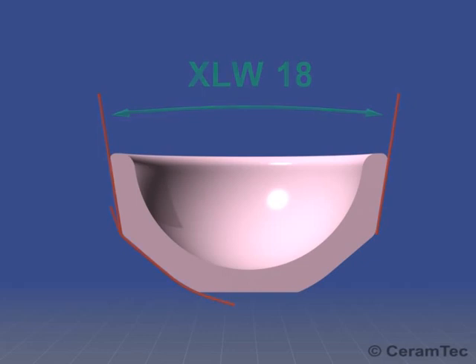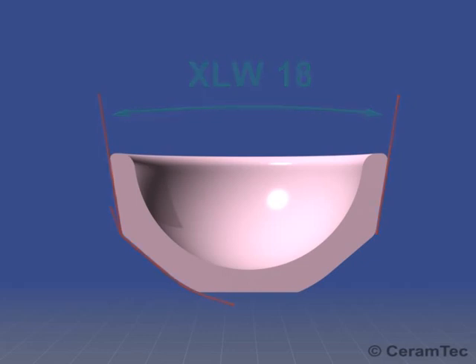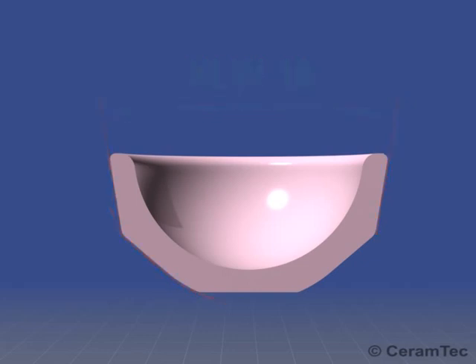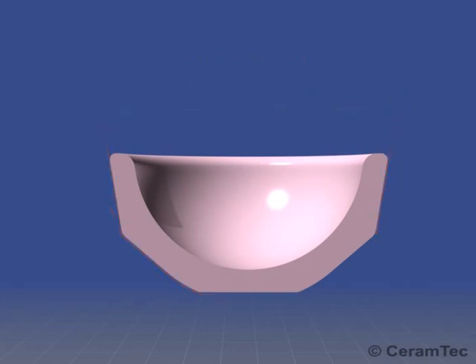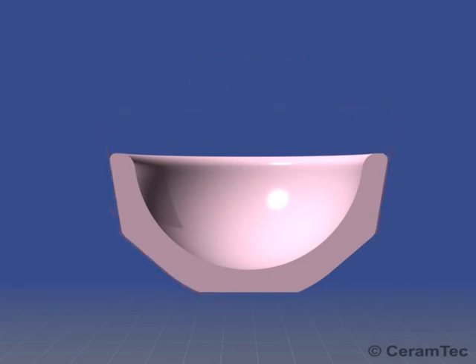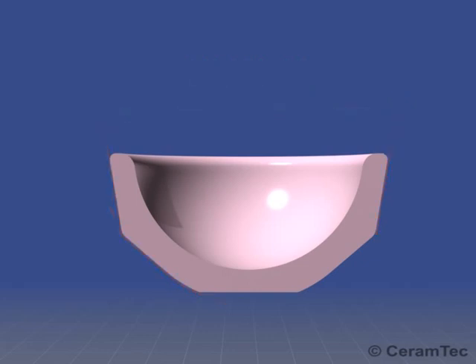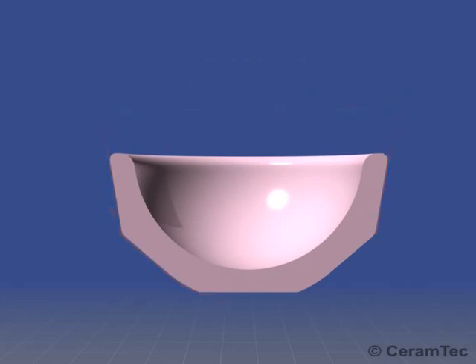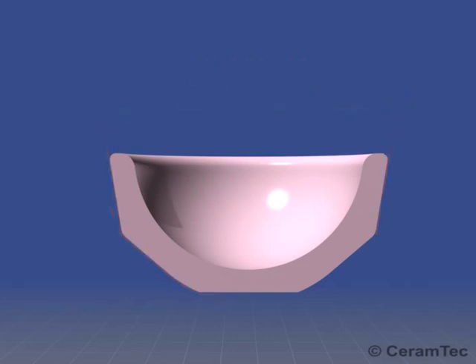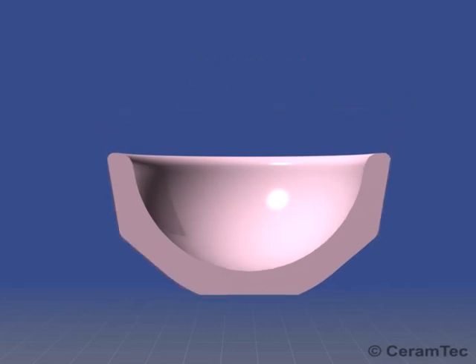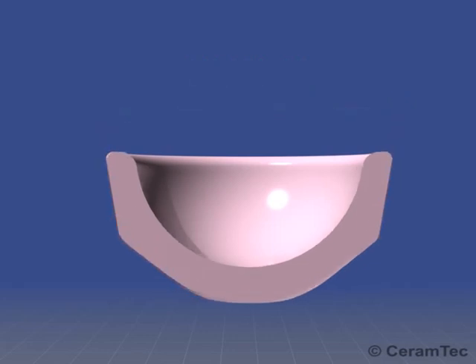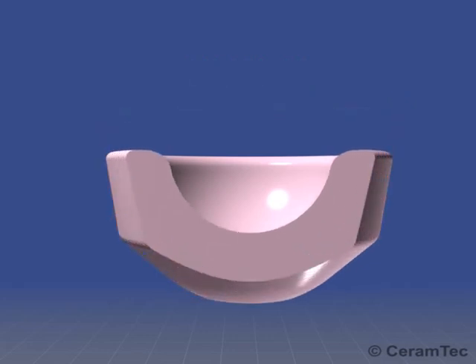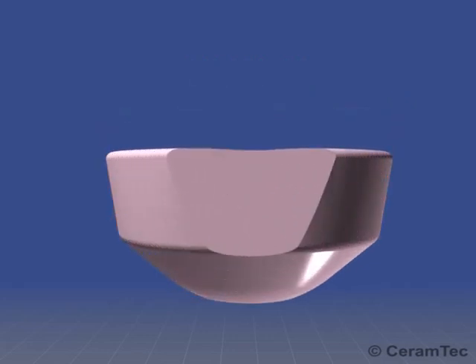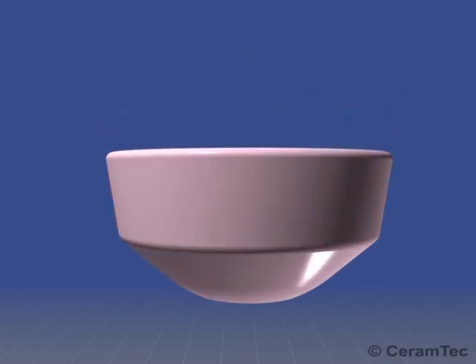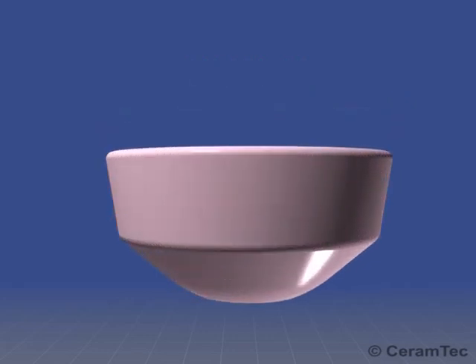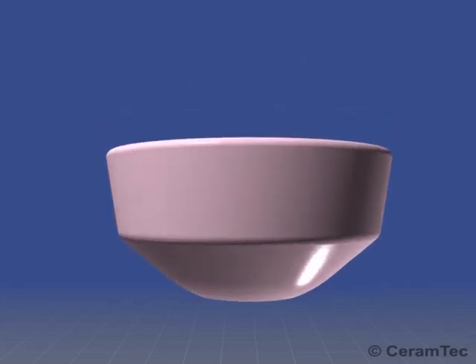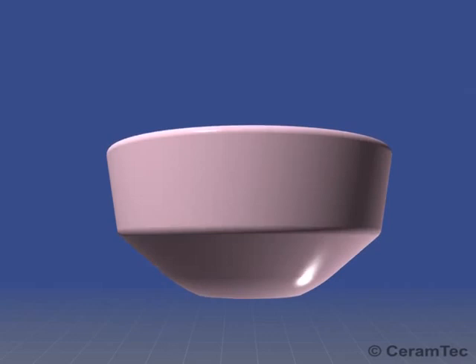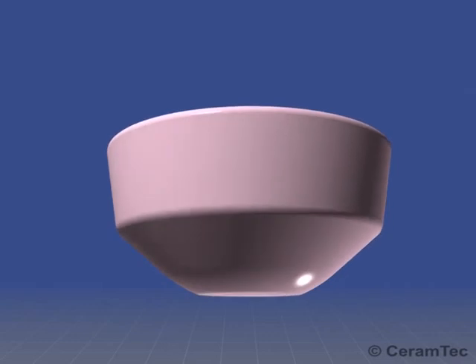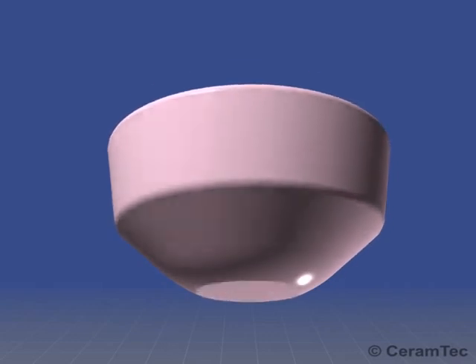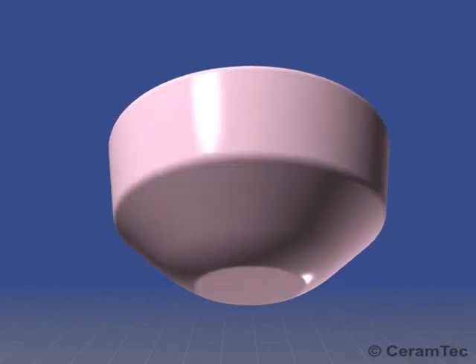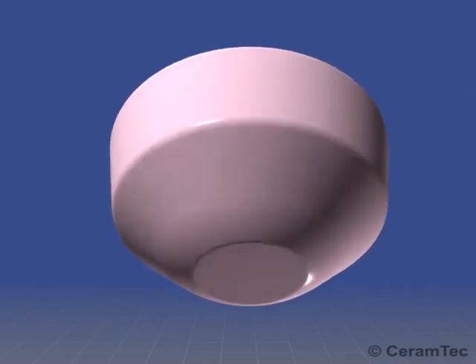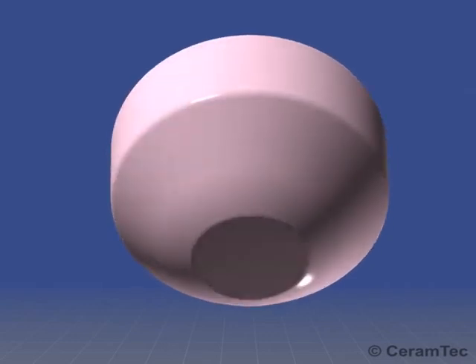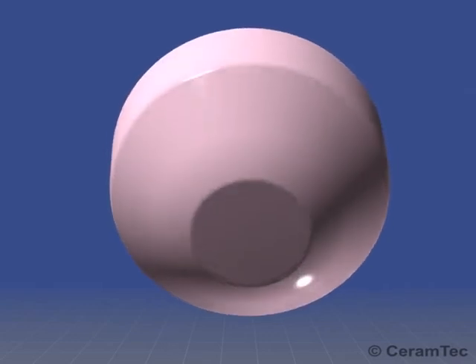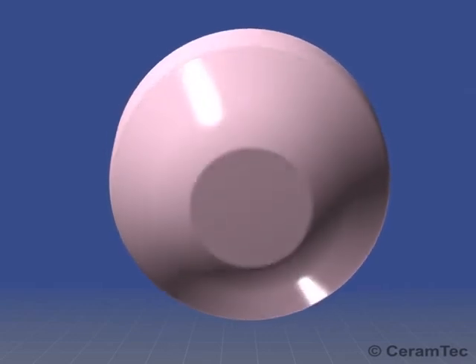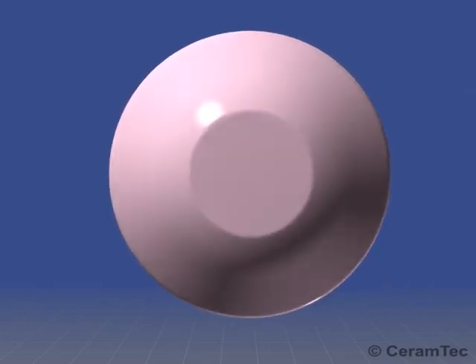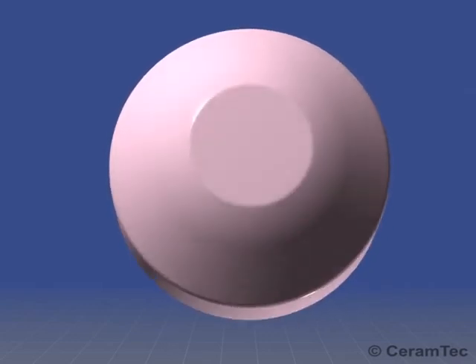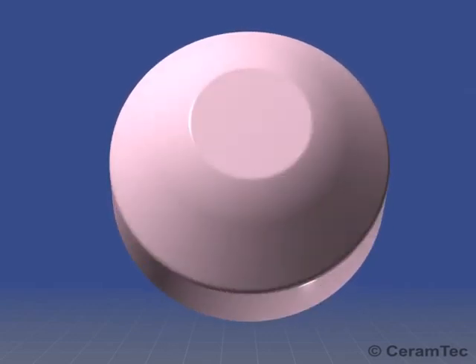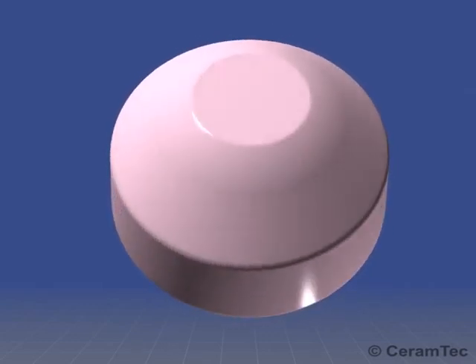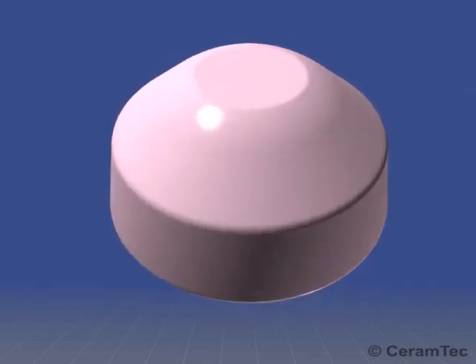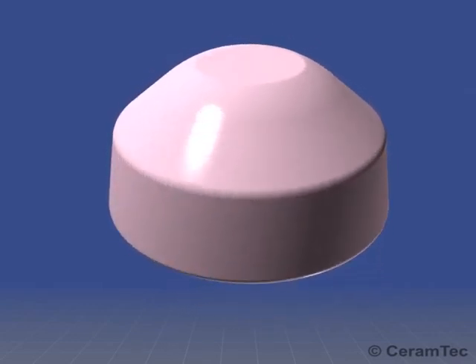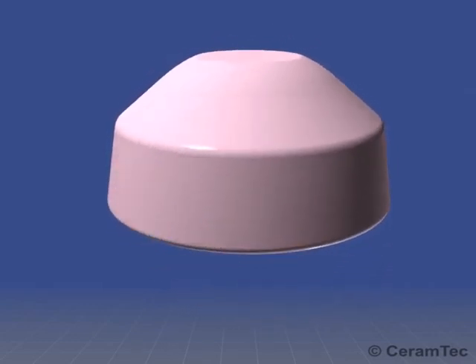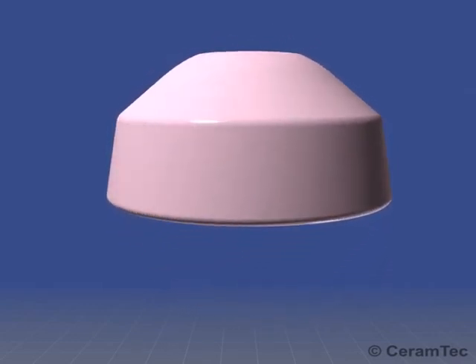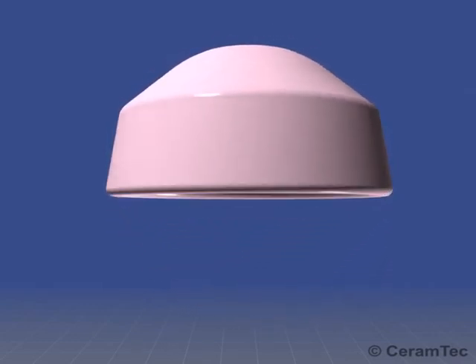Highly sophisticated manufacturing technologies make it possible to produce inserts with low wall thickness.